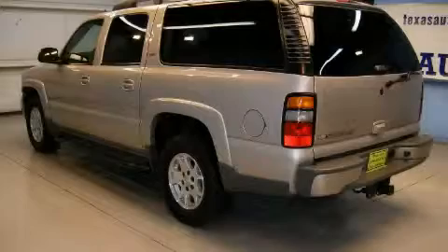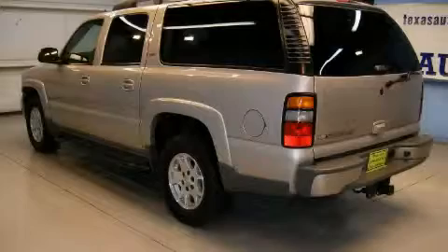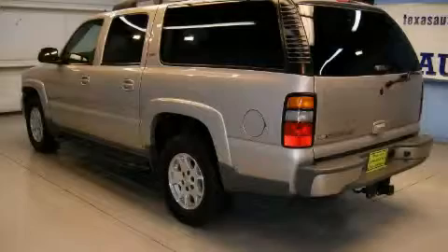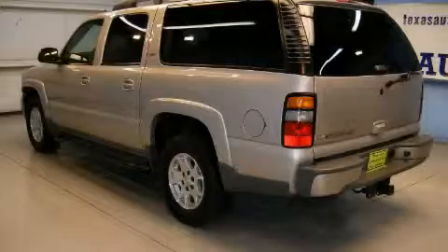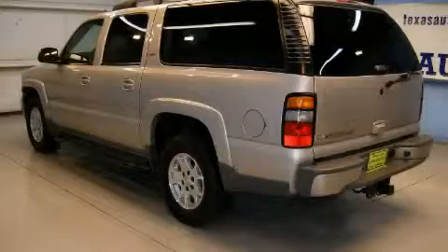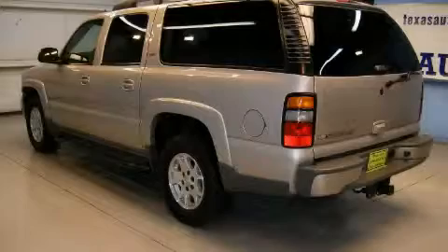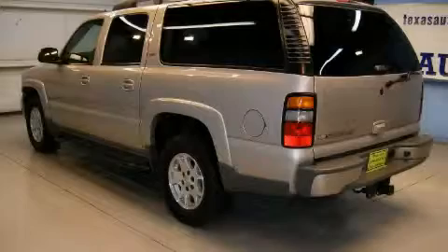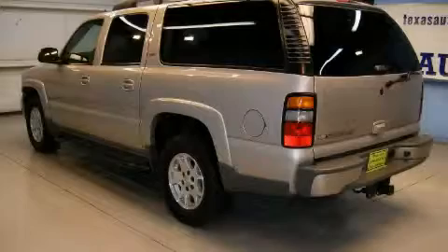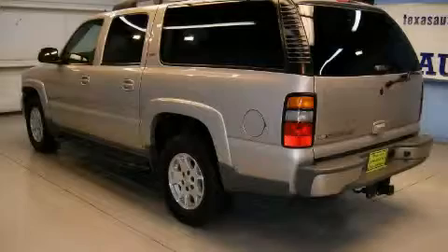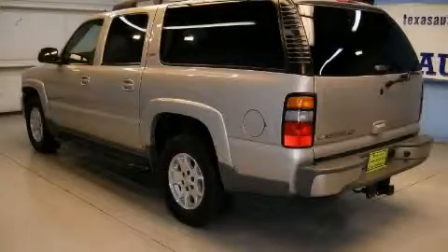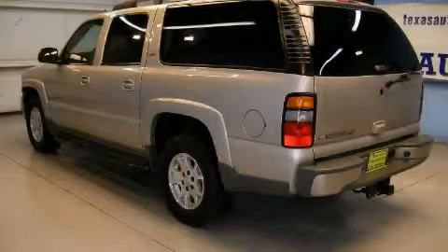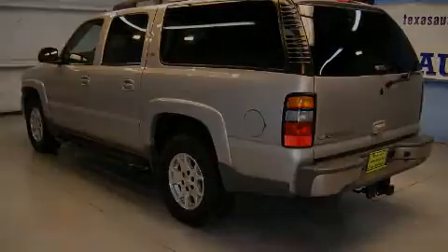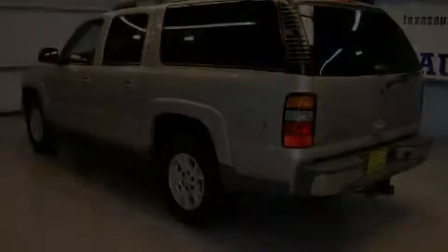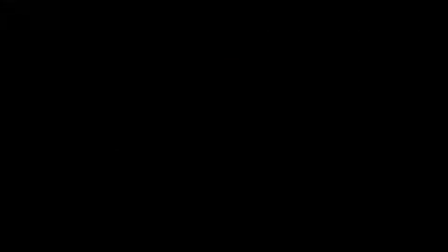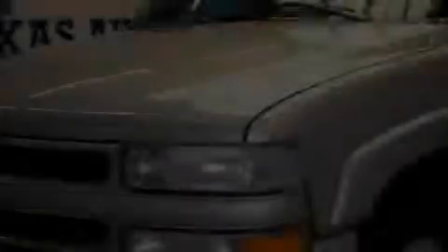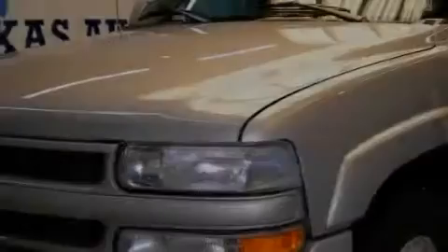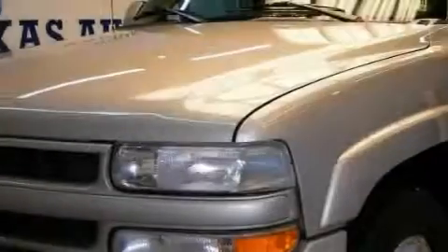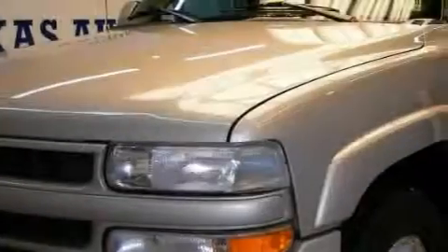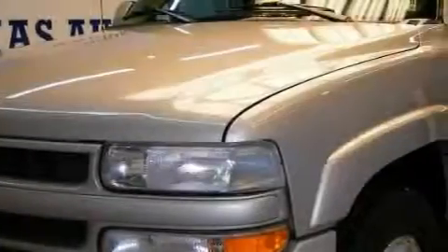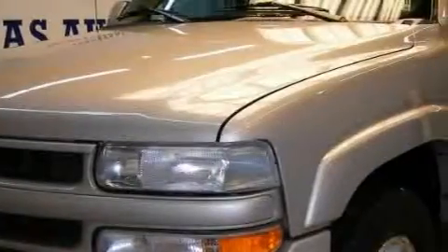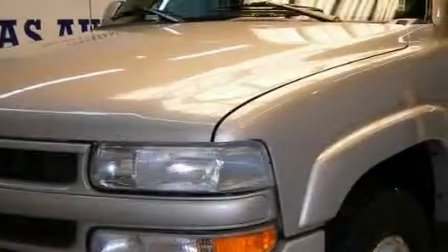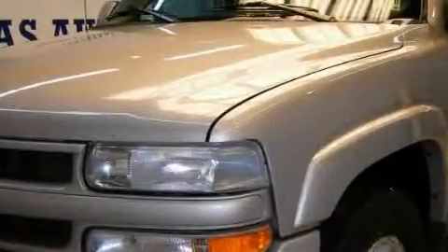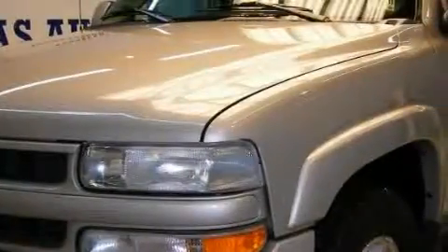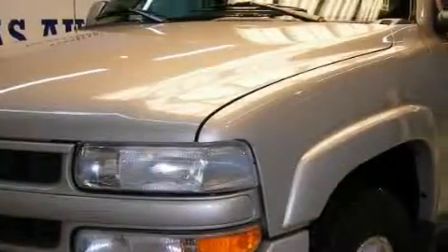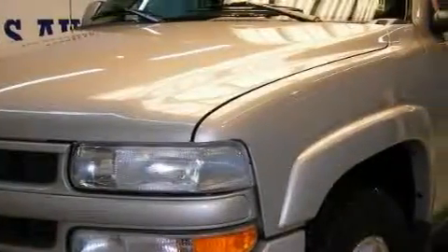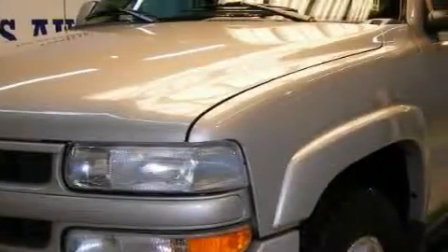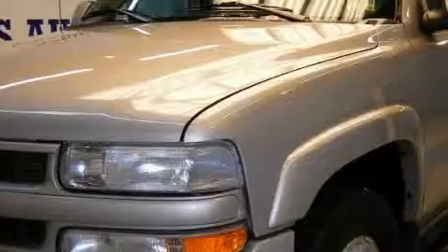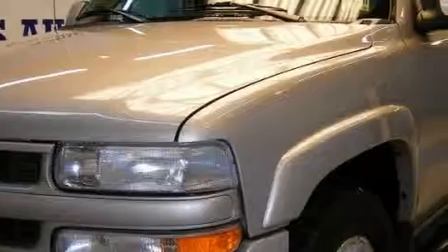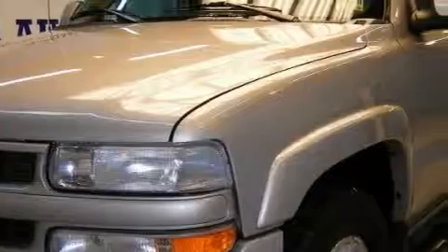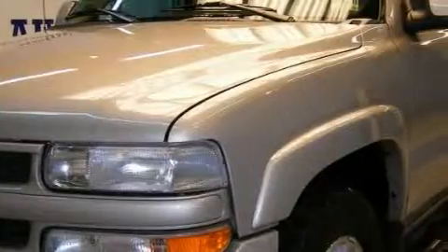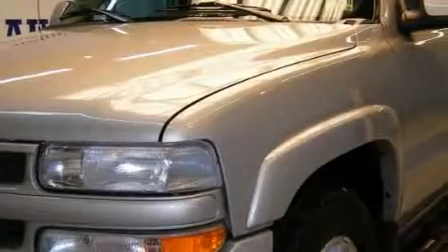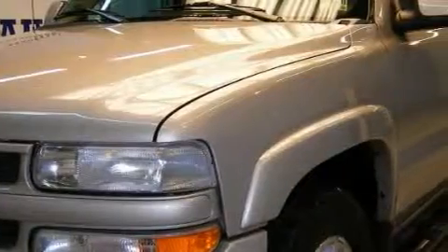This Chevrolet has had only one owner, and it qualifies for the Carfax Buy Back Guarantee.